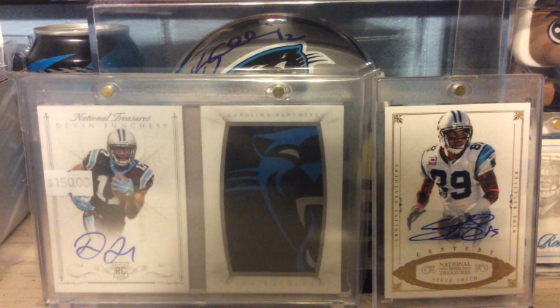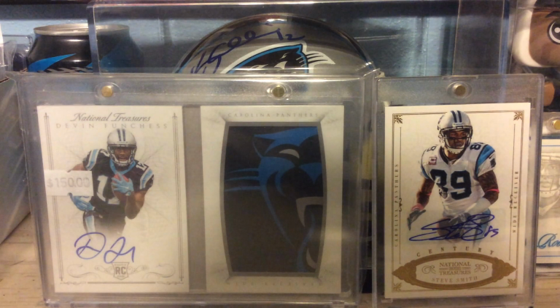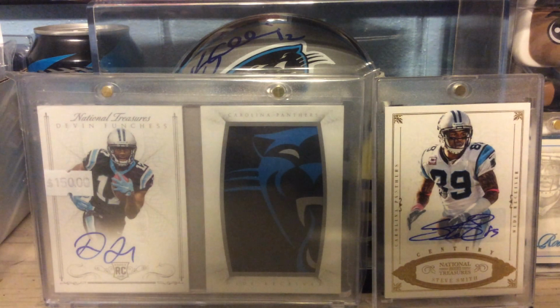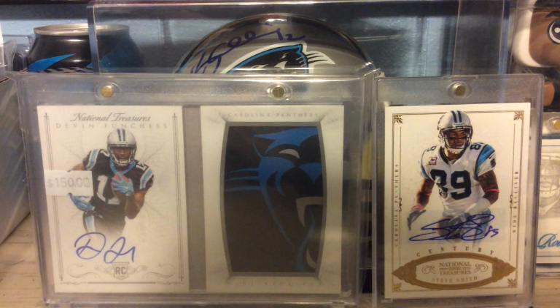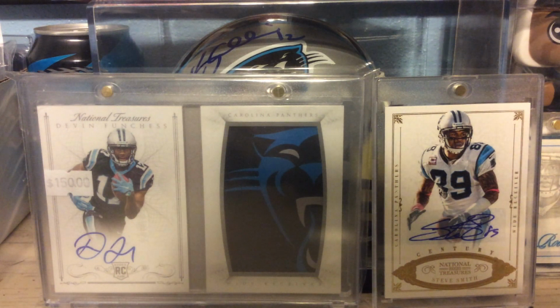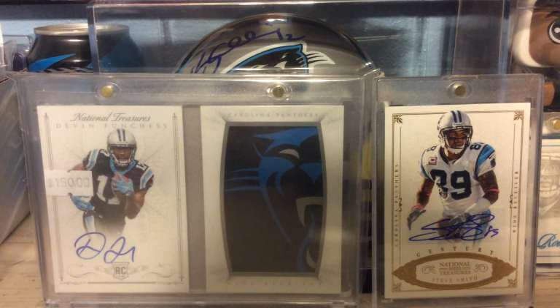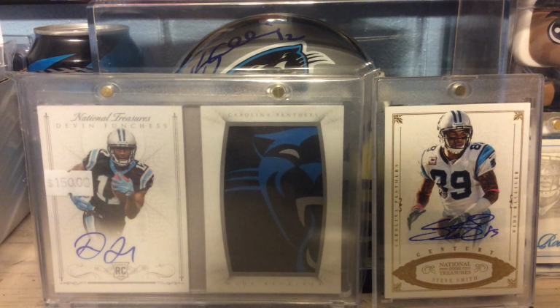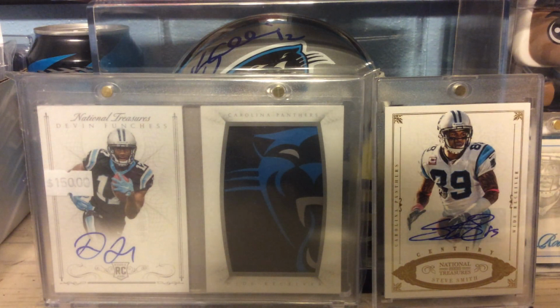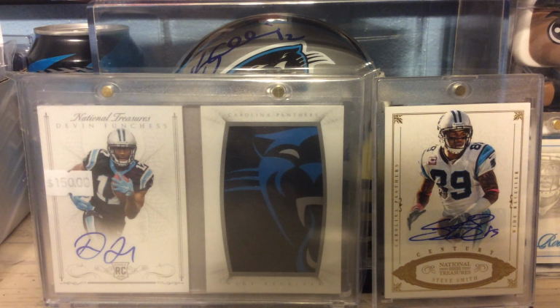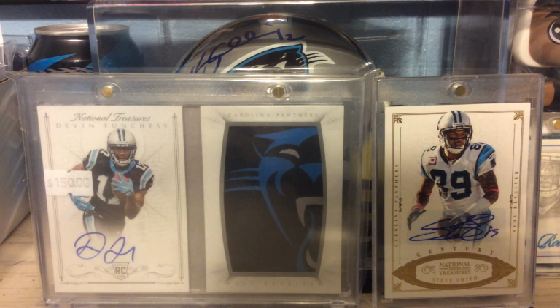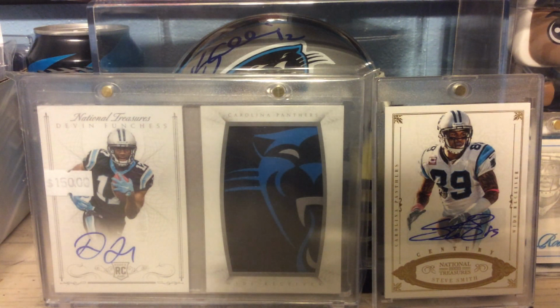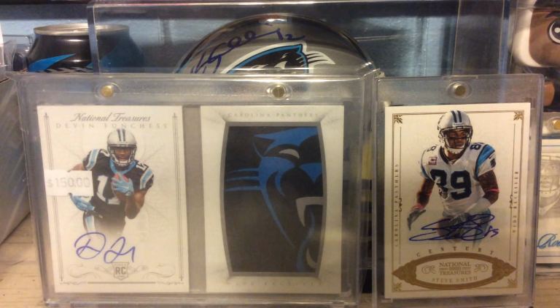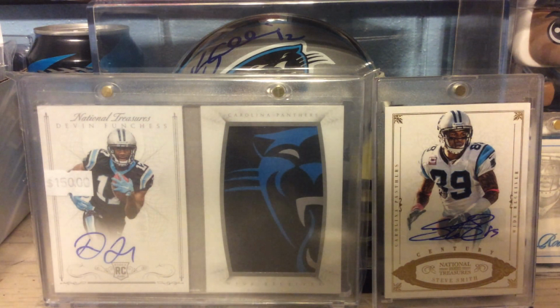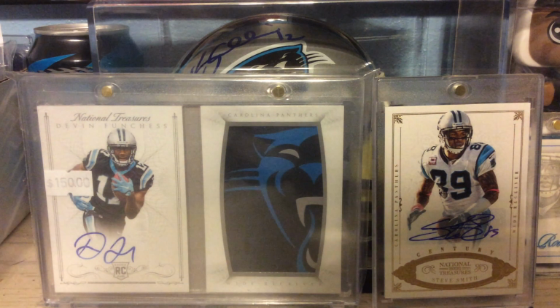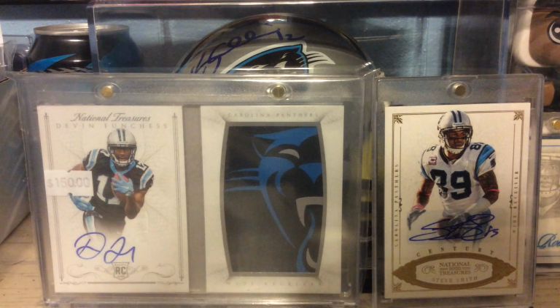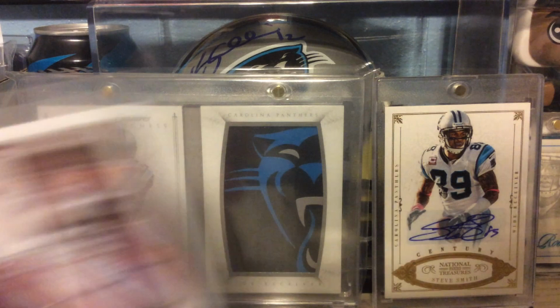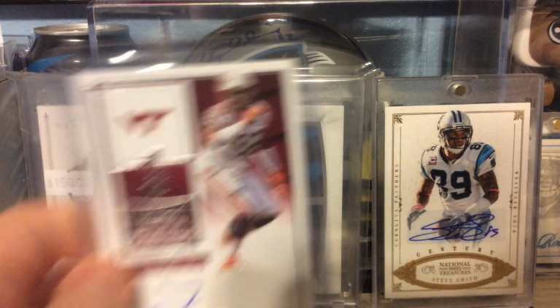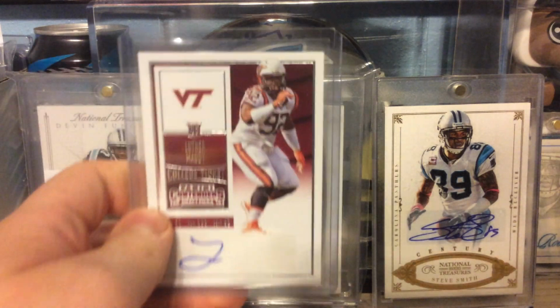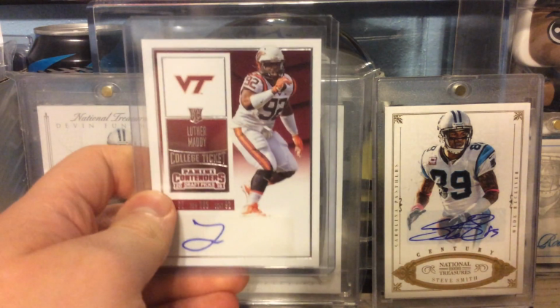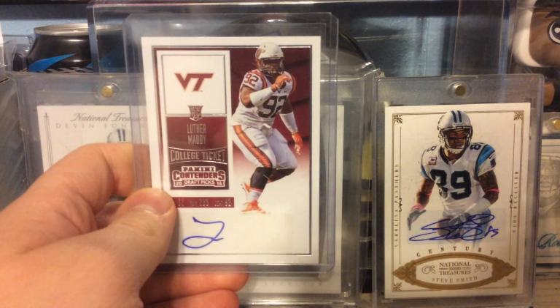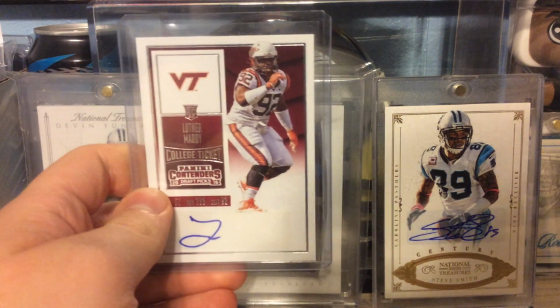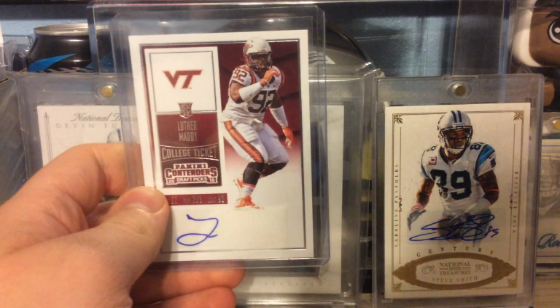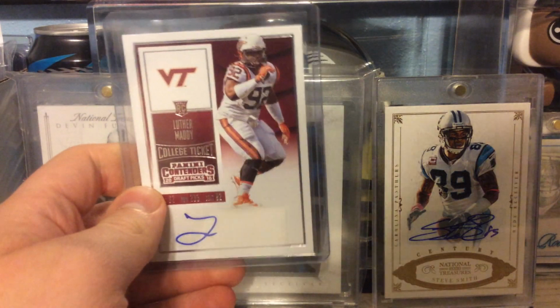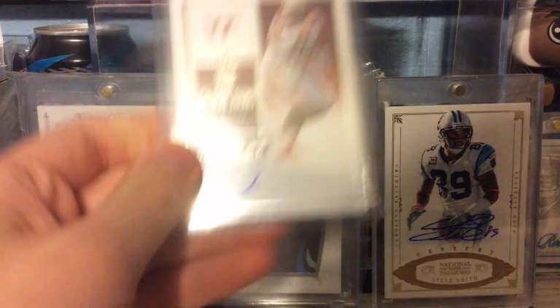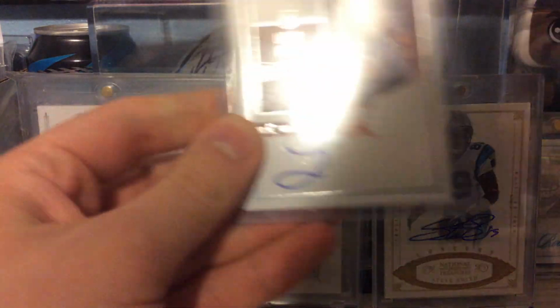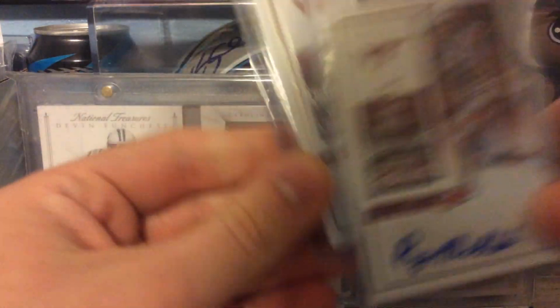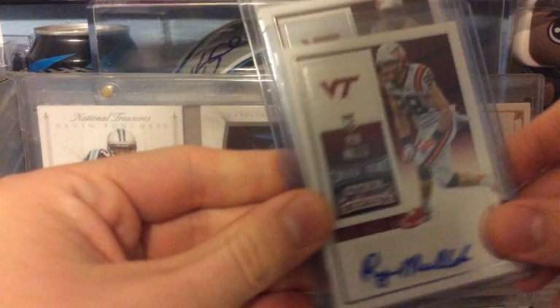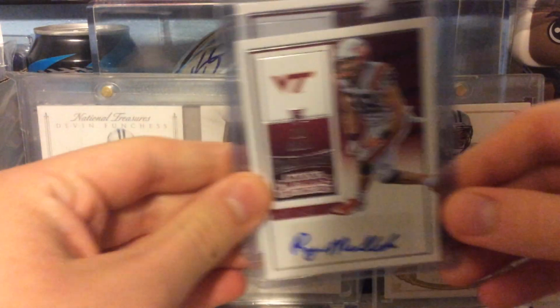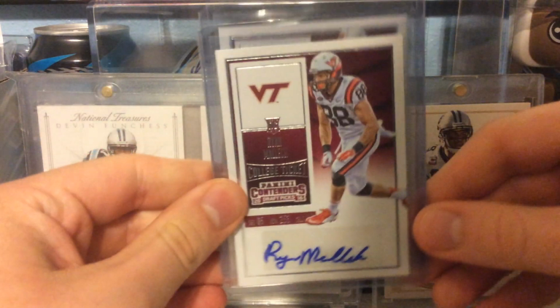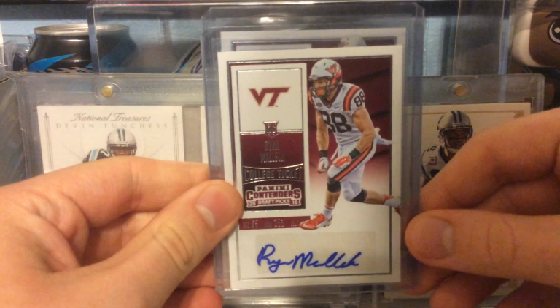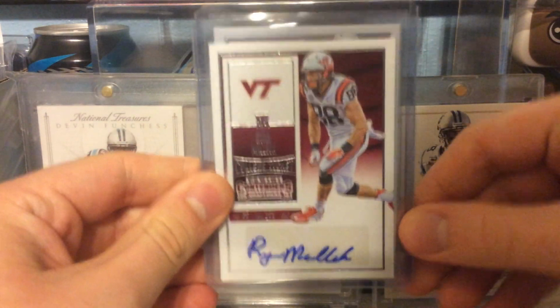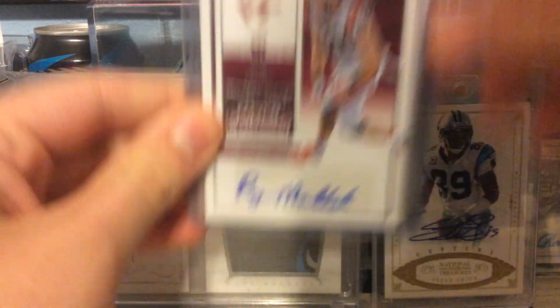These next two are out of Contenders Draft Picks. This is the Rookie Auto of Luther Maddy, and Ryan Malick.